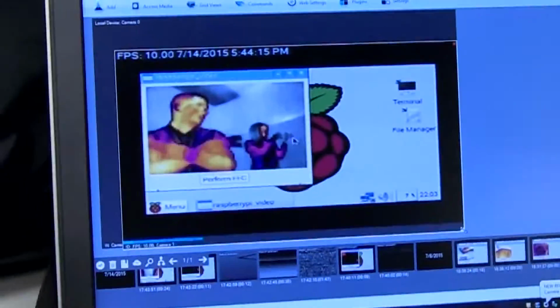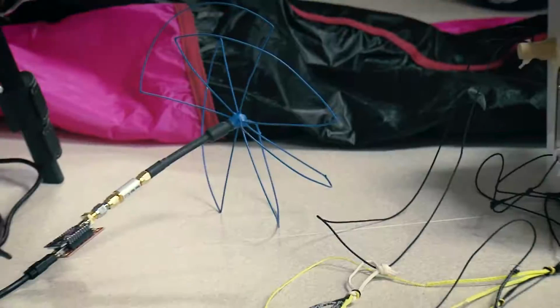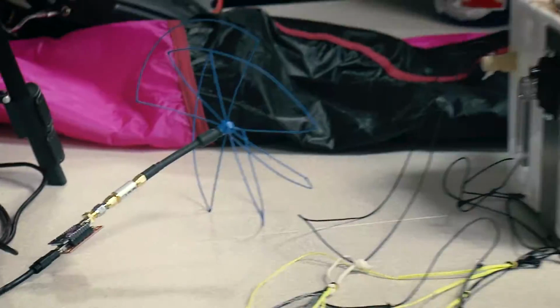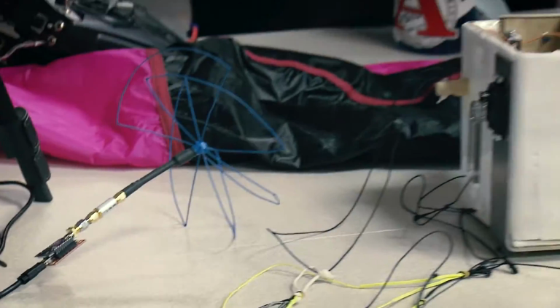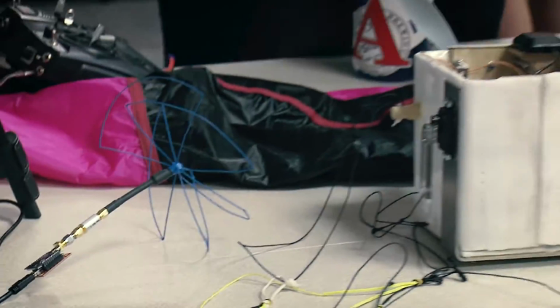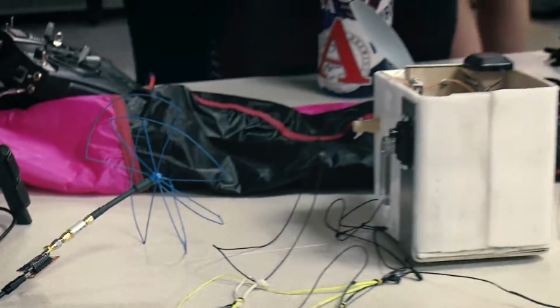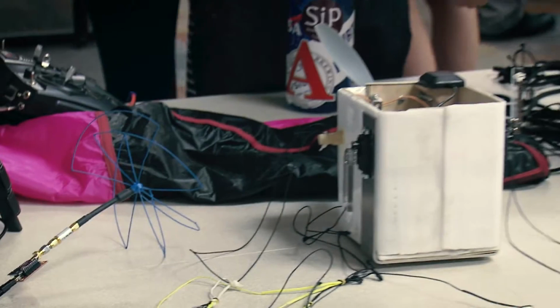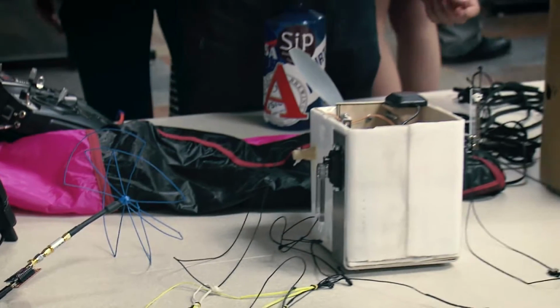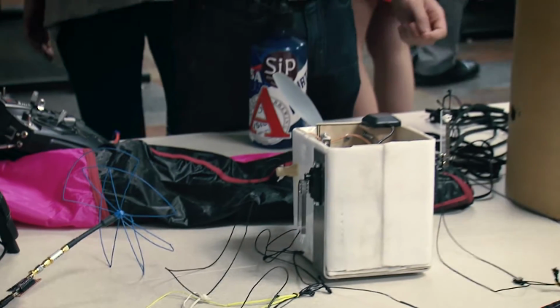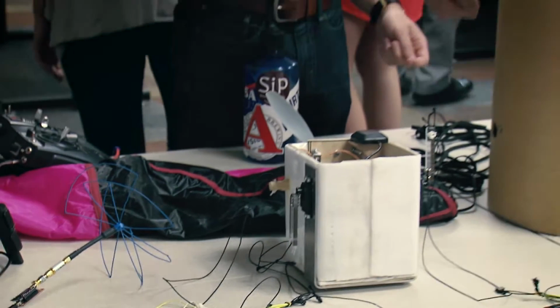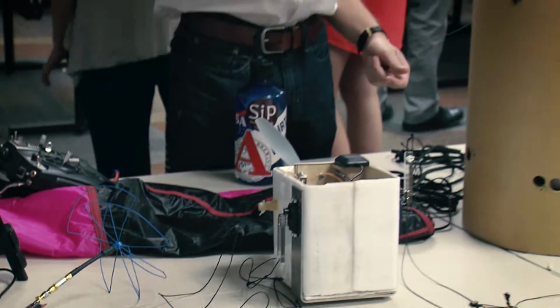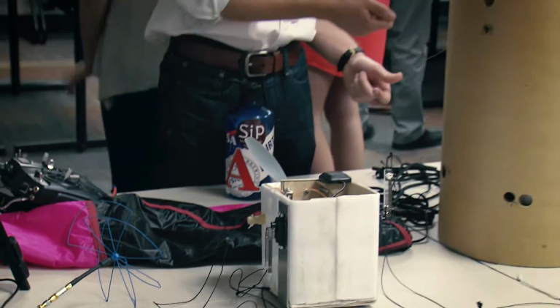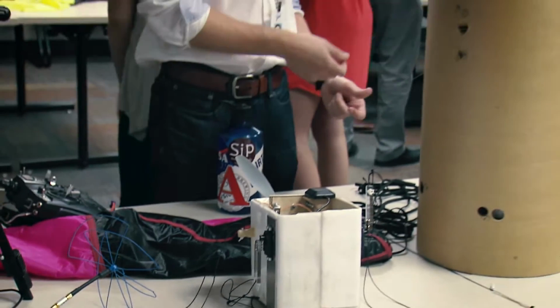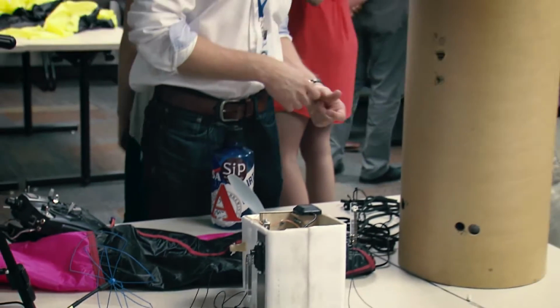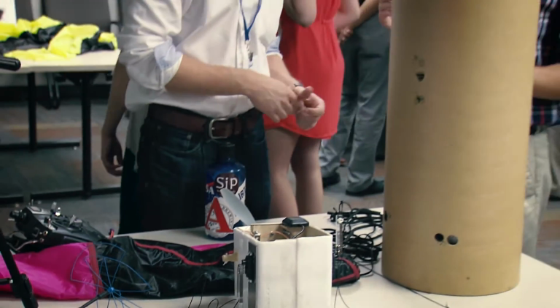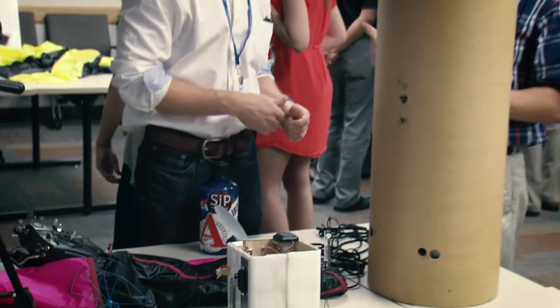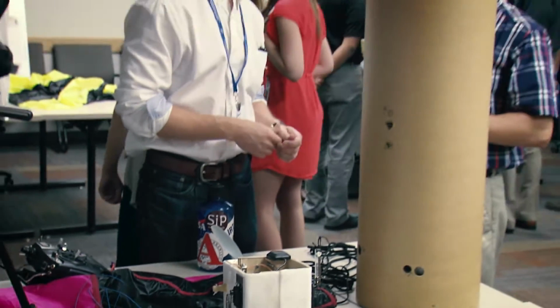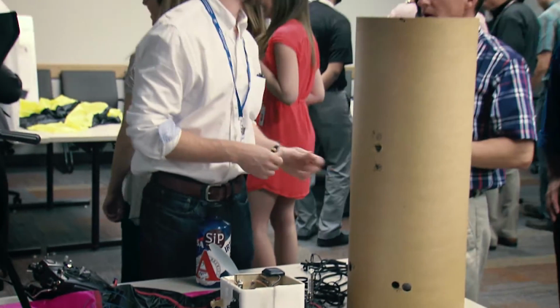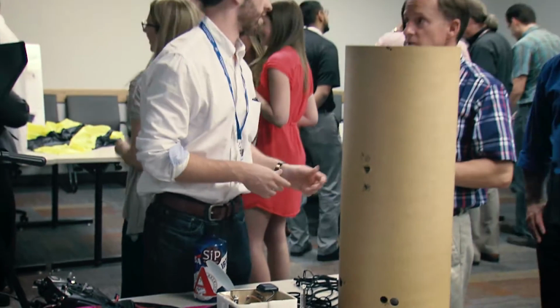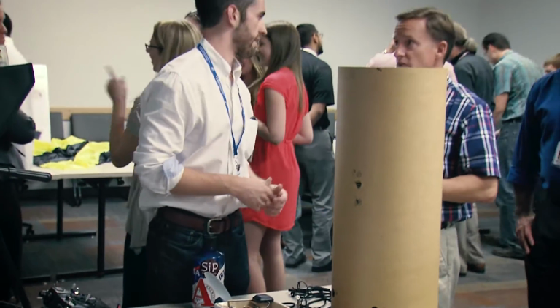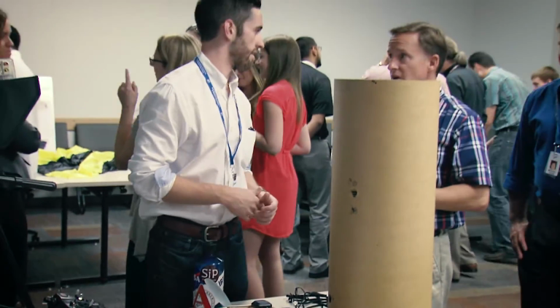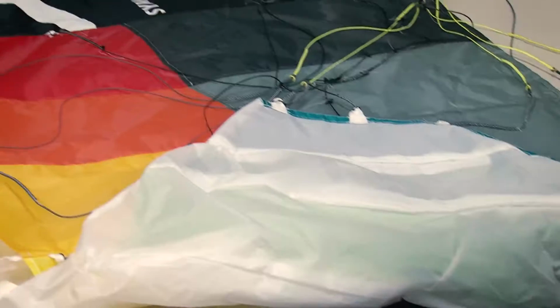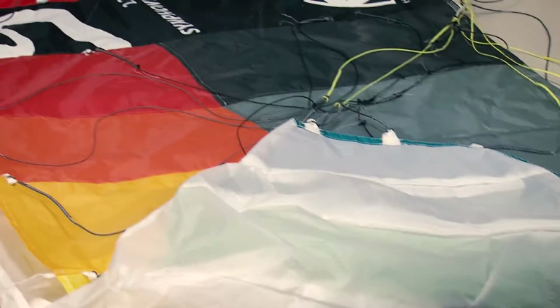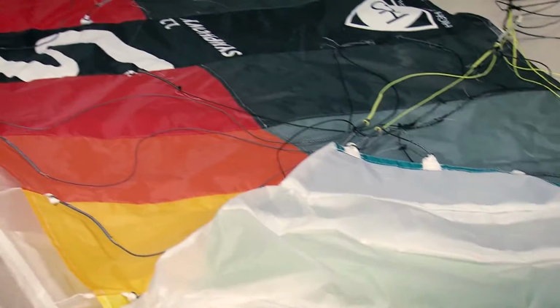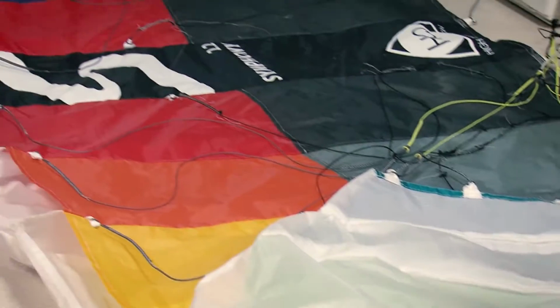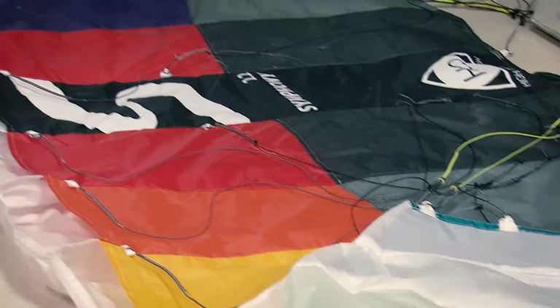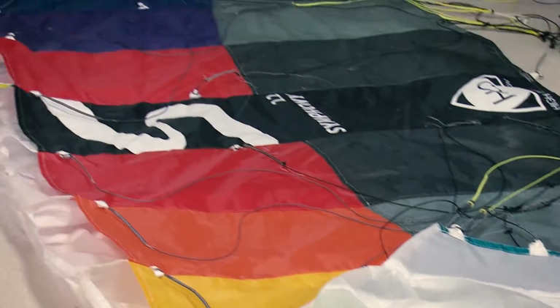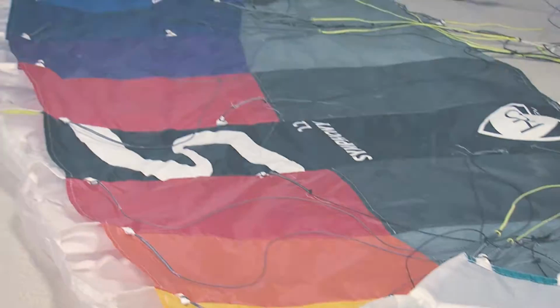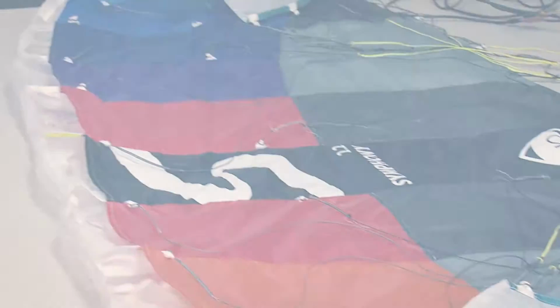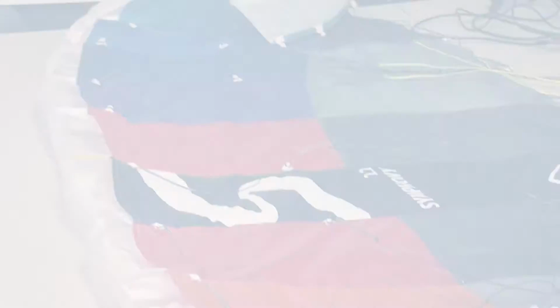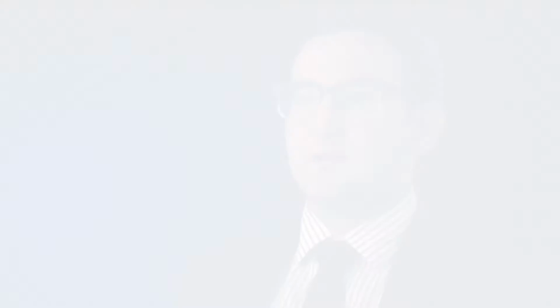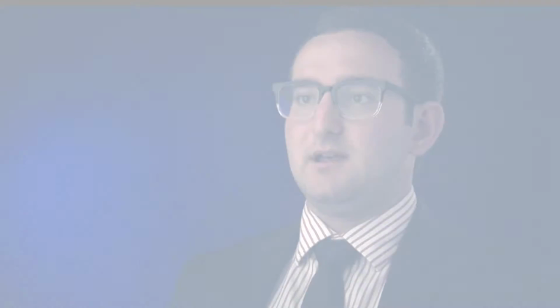Those payloads are delivered for launch to interns working for the summer at United Launch Alliance.